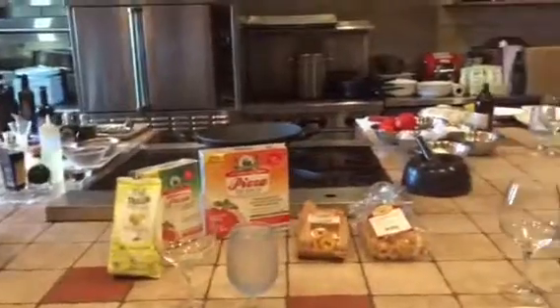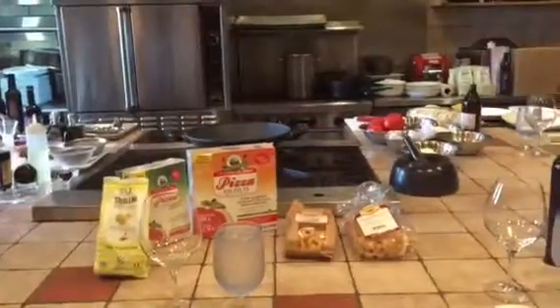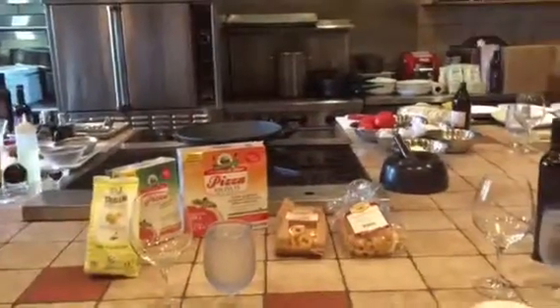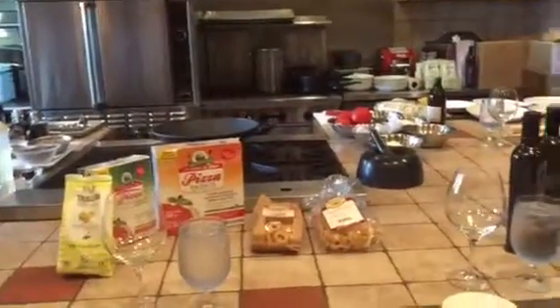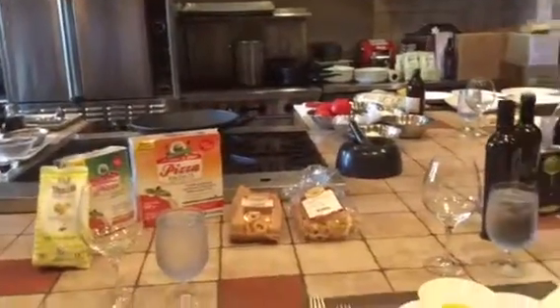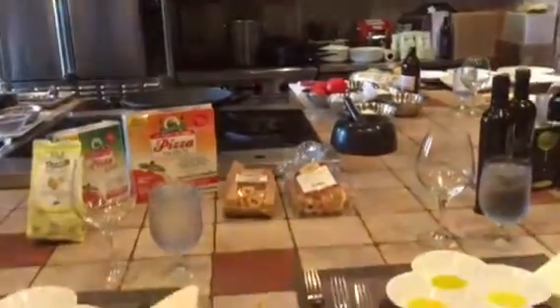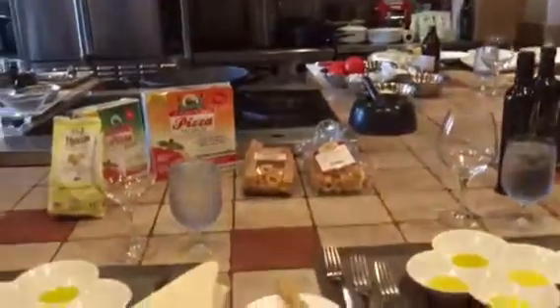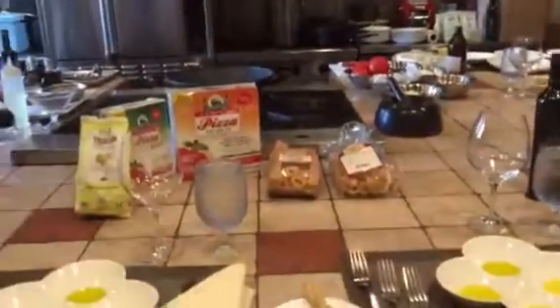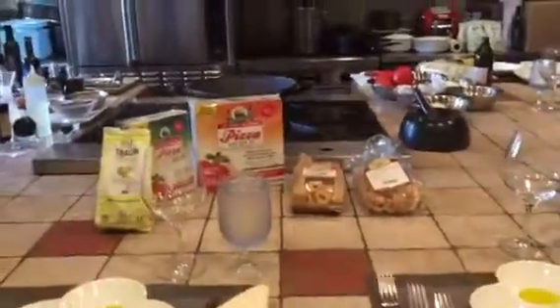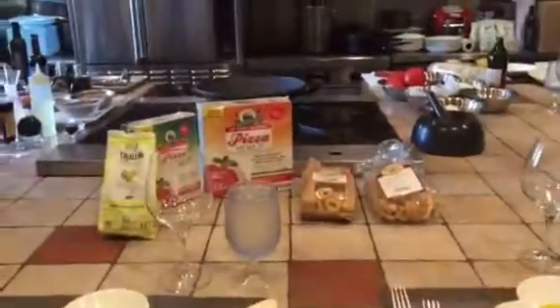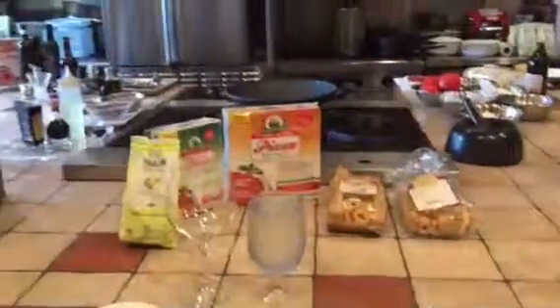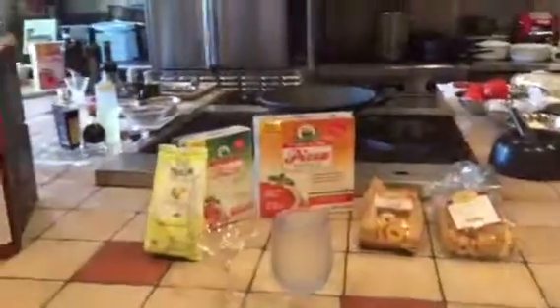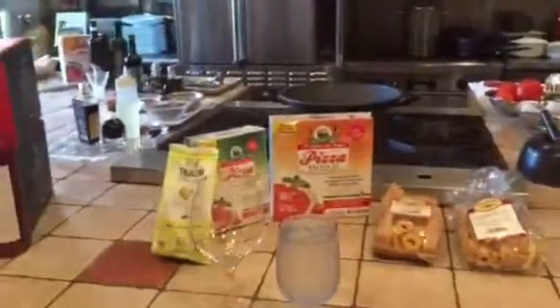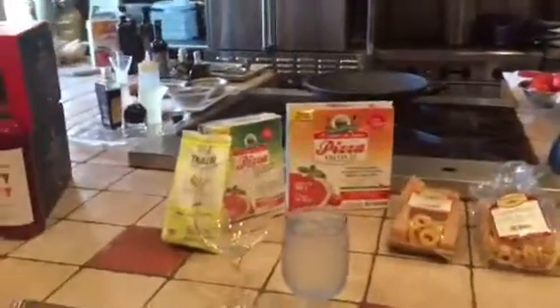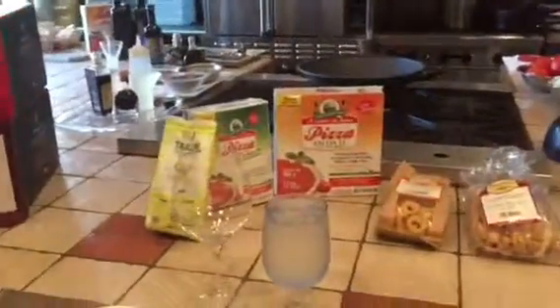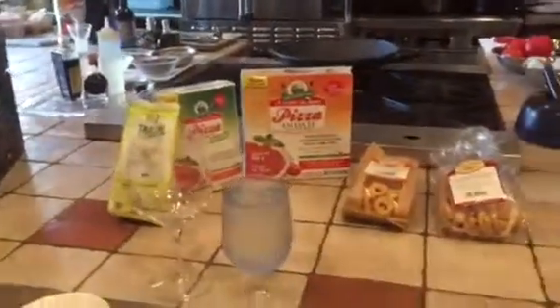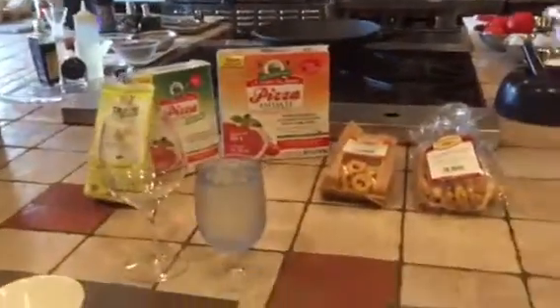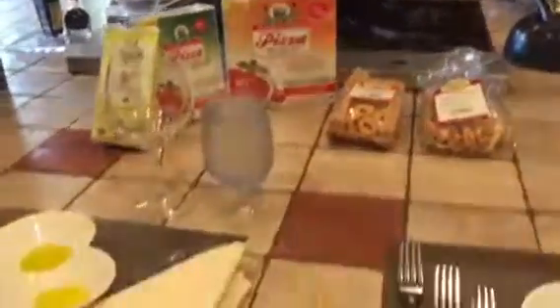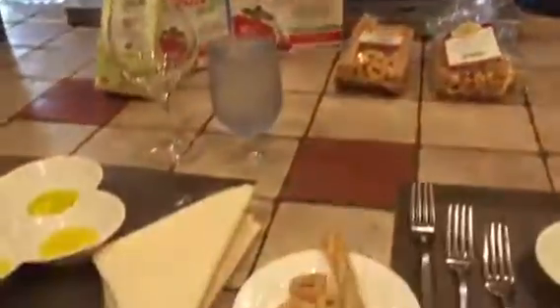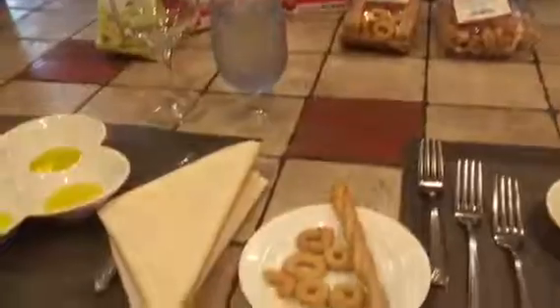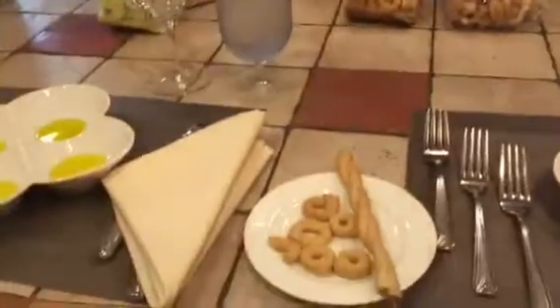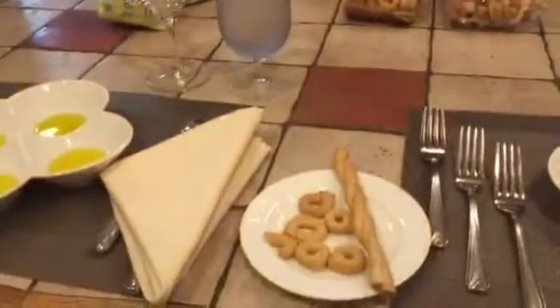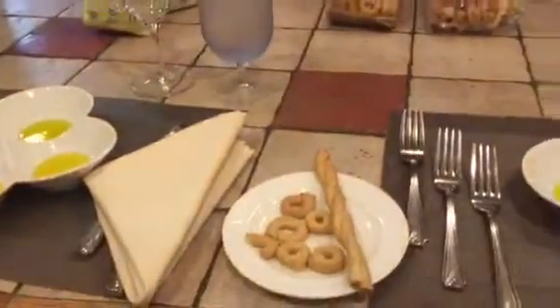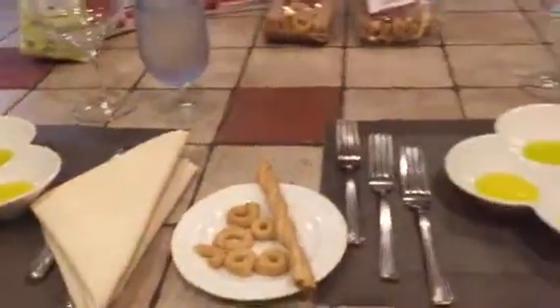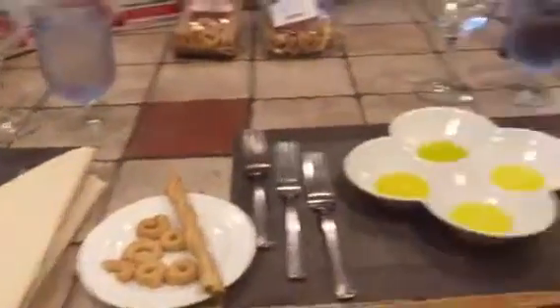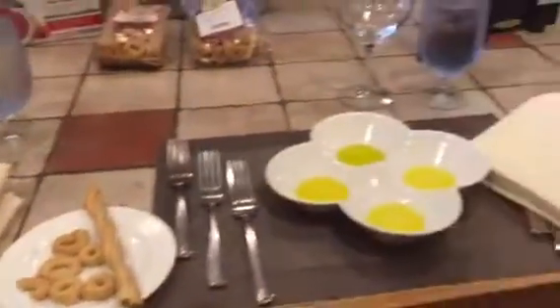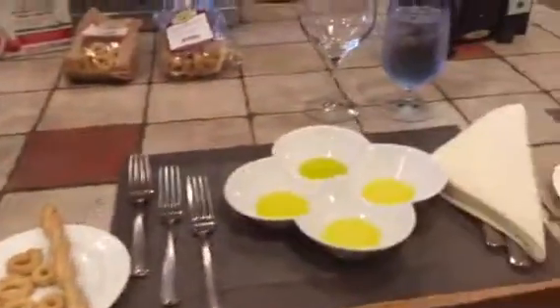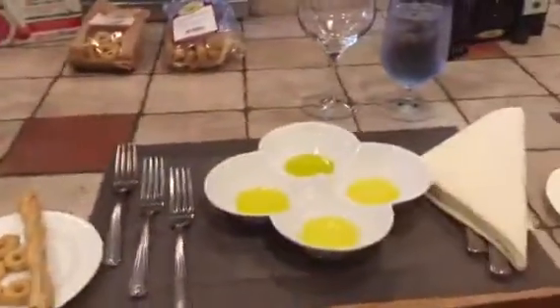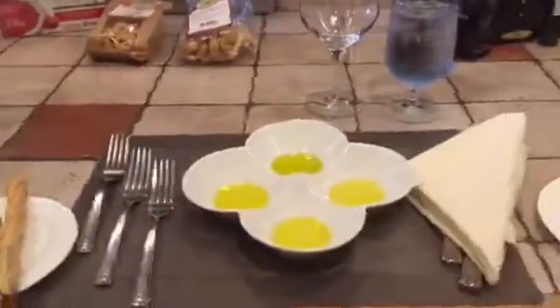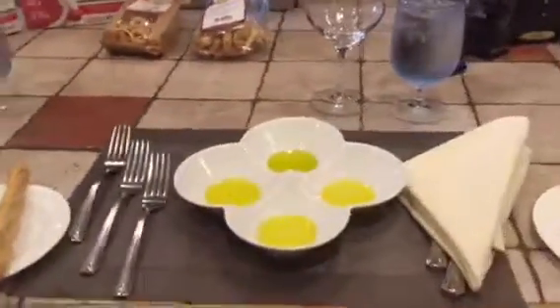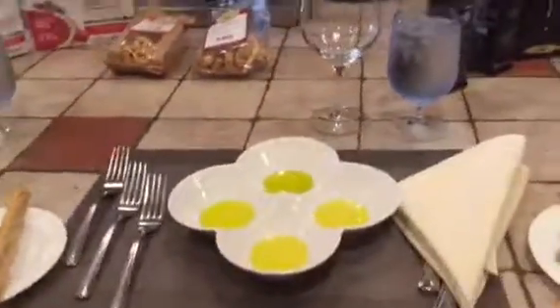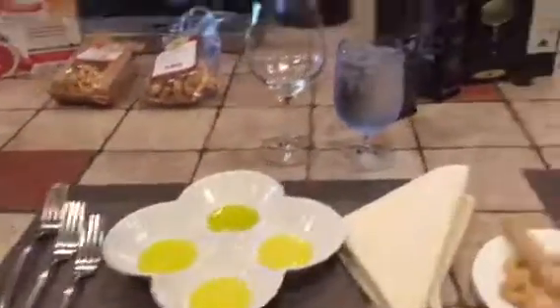In my studio. Here we have the pasta, the olive oil, and some breast steaks. Of course the extra virgin olive oil.